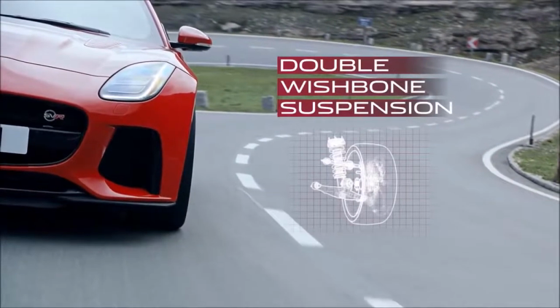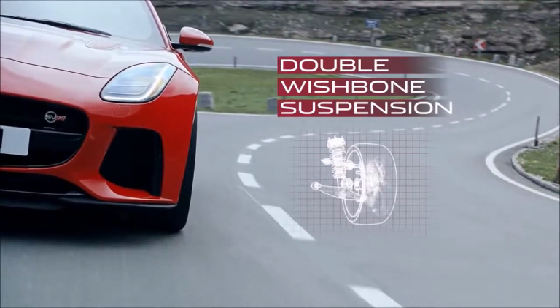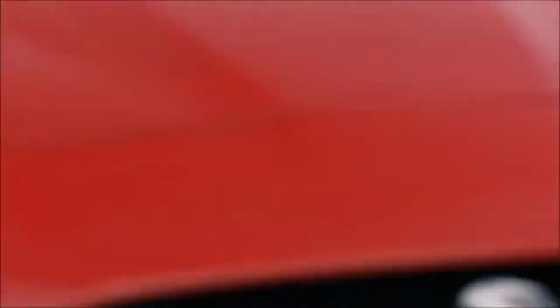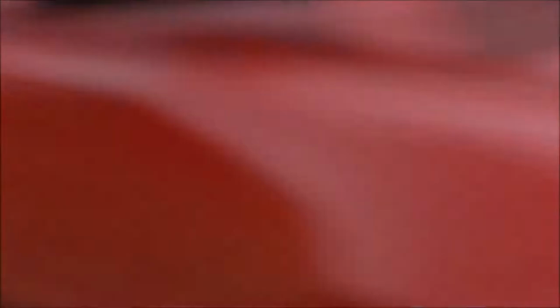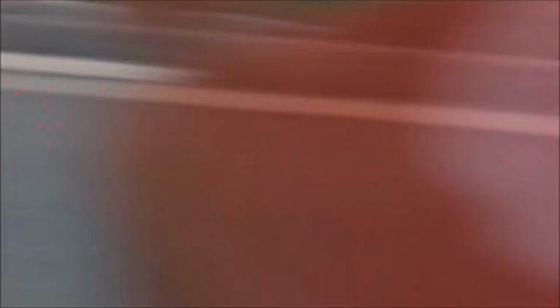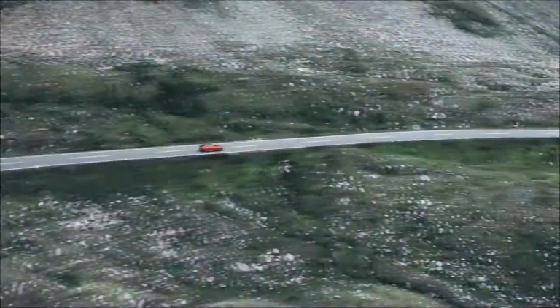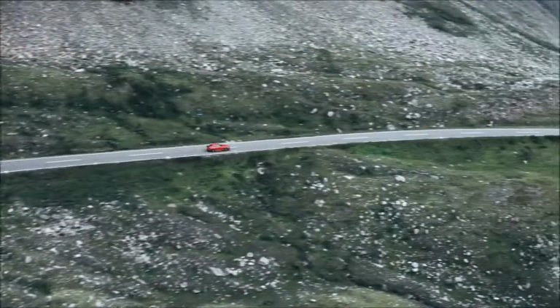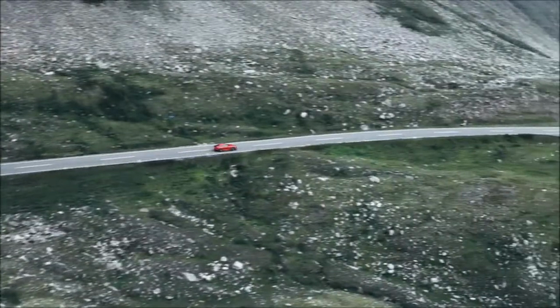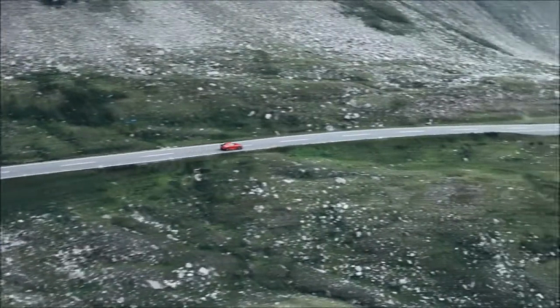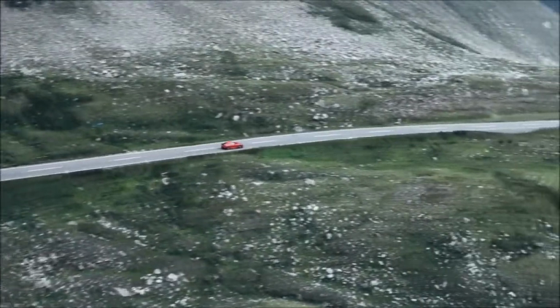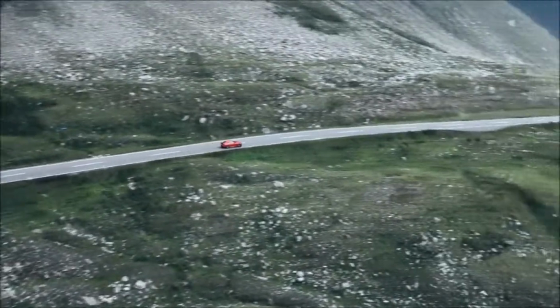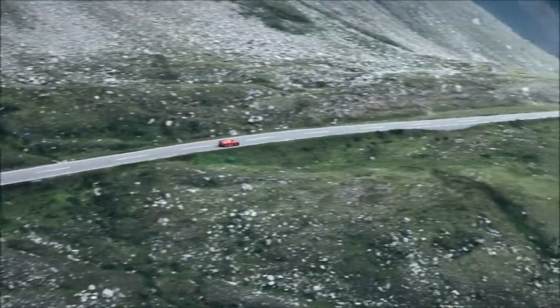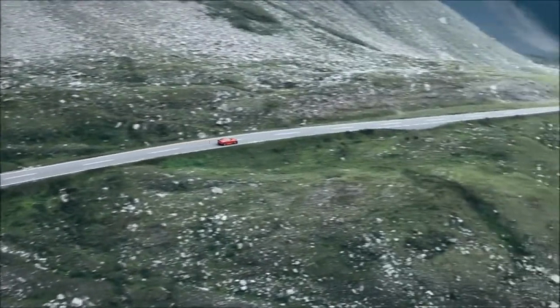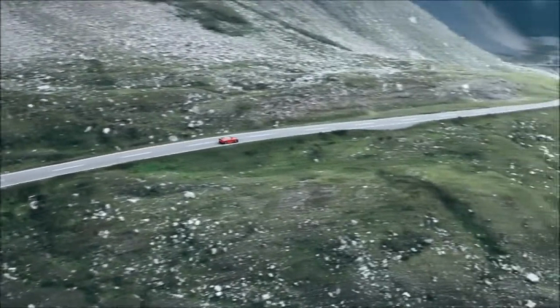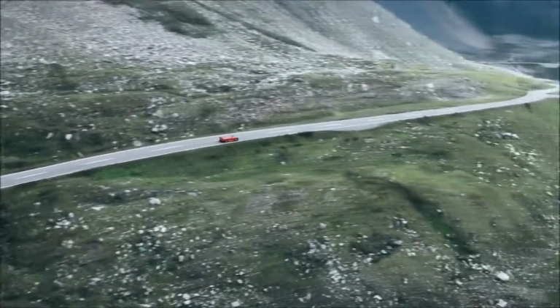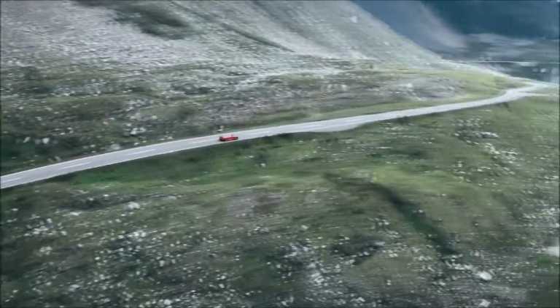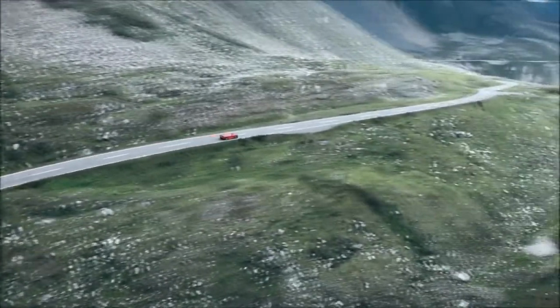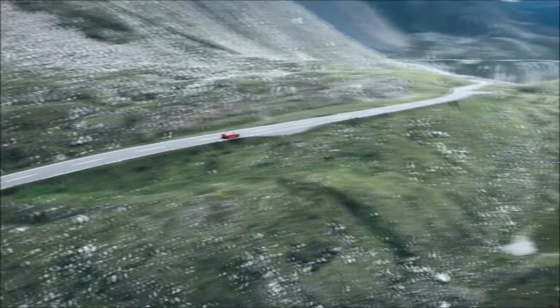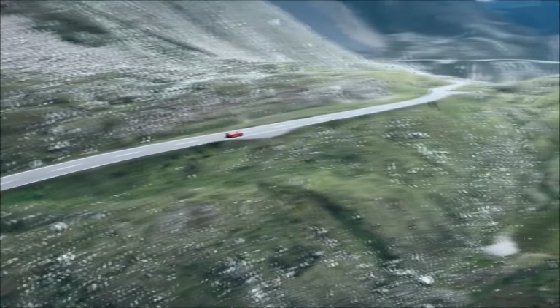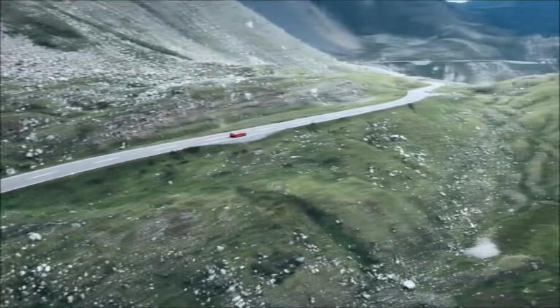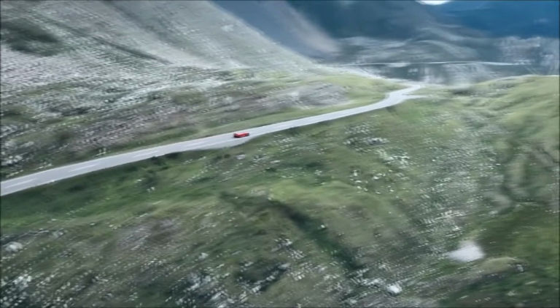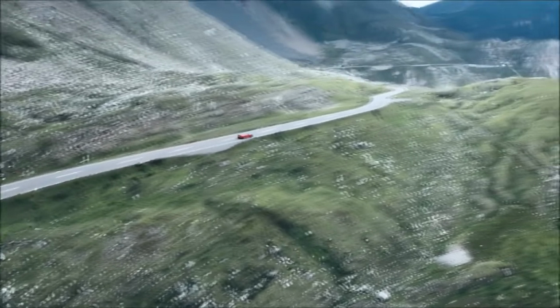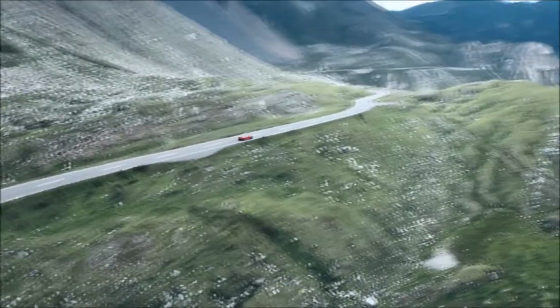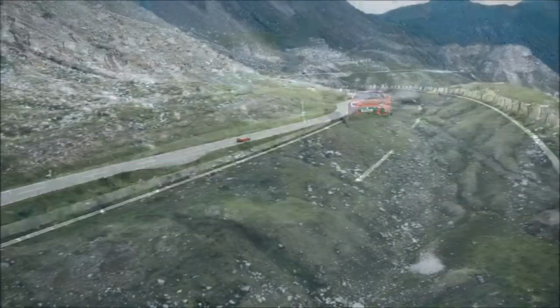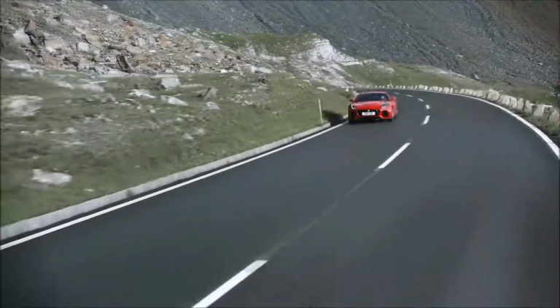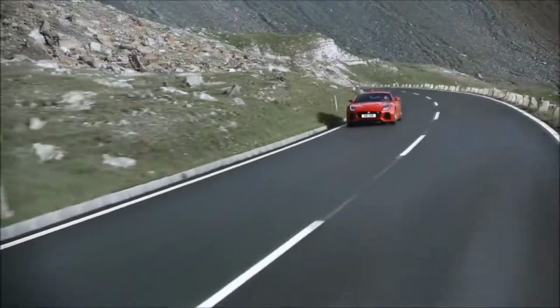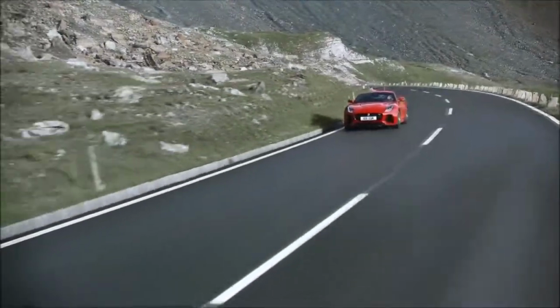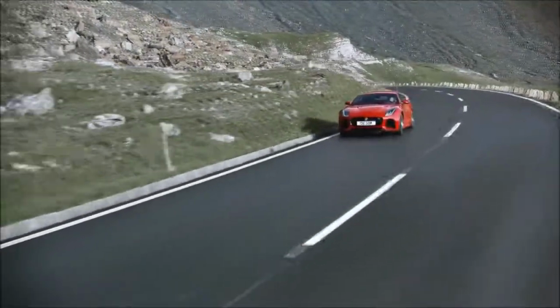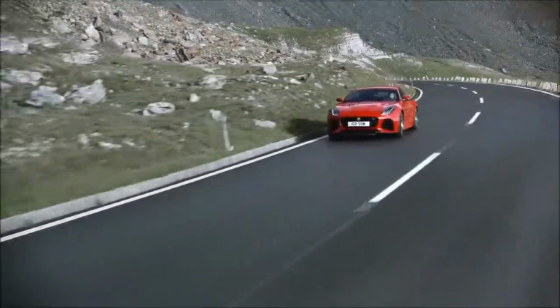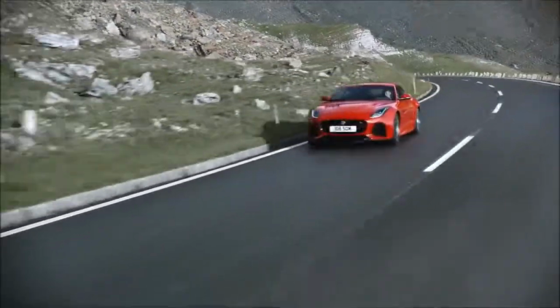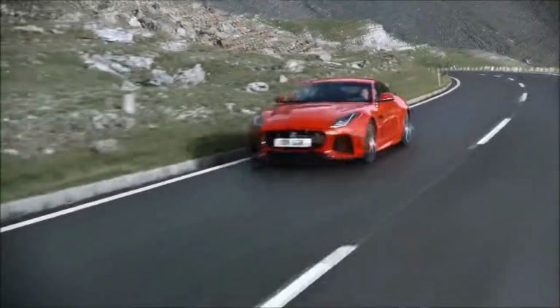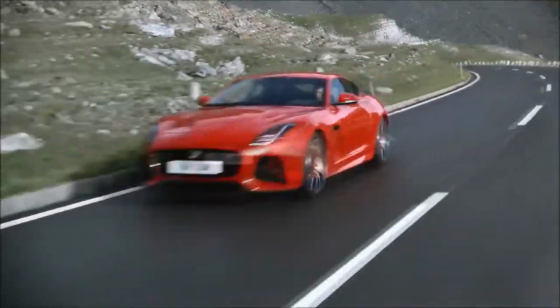Unrivaled driving enjoyment, brought to you by the F-Type.